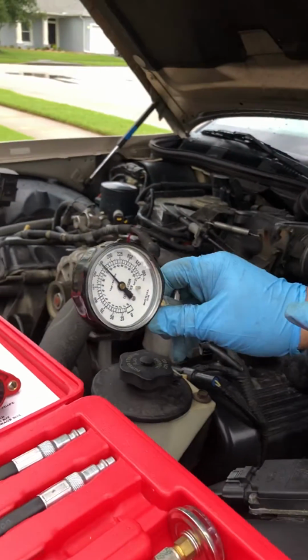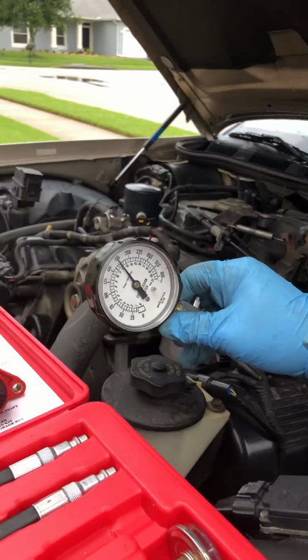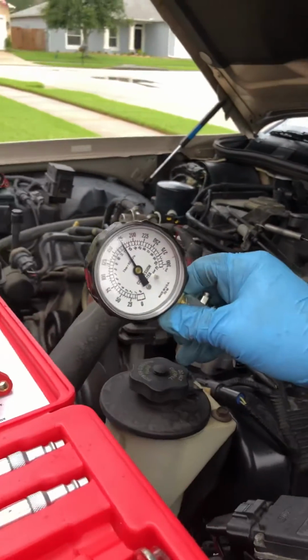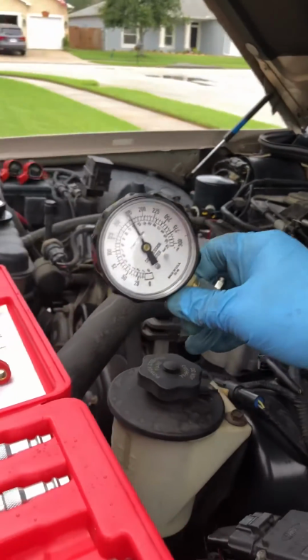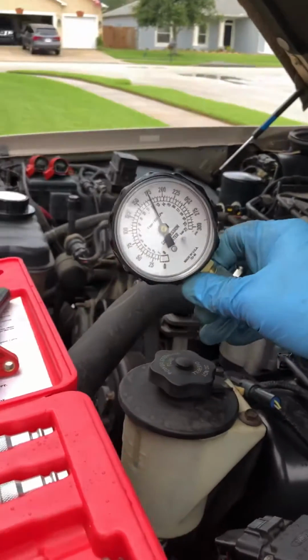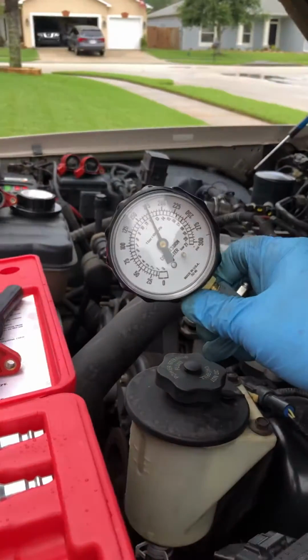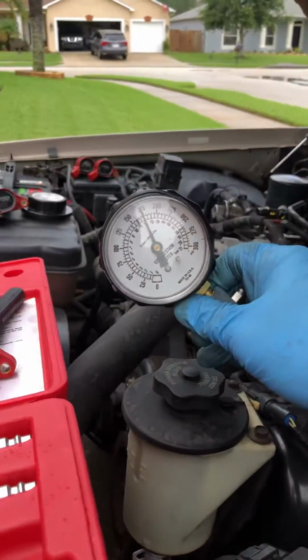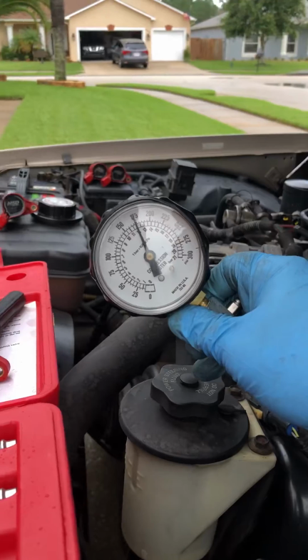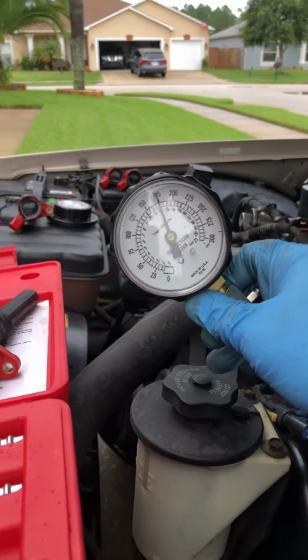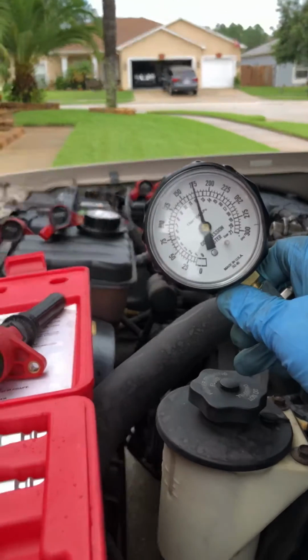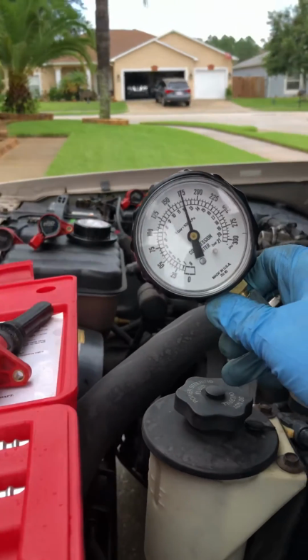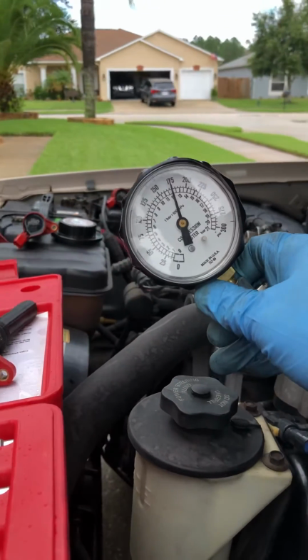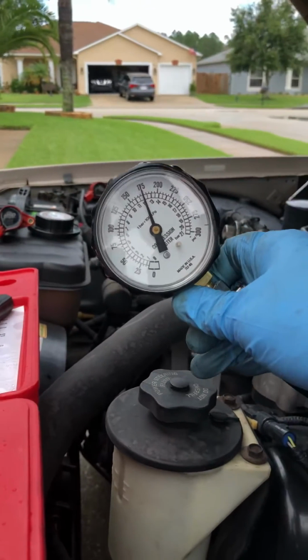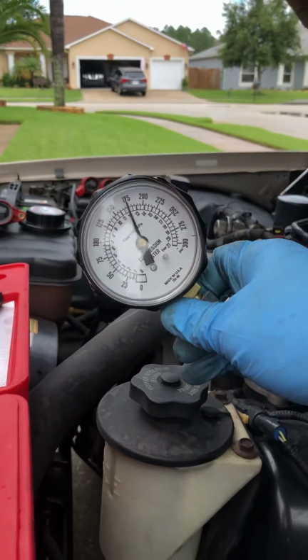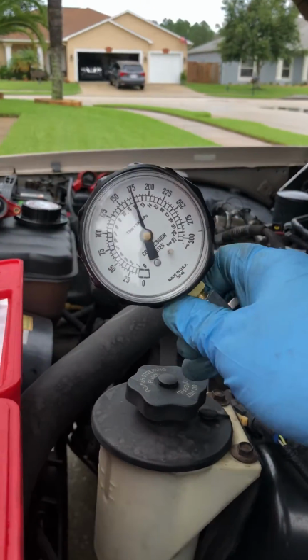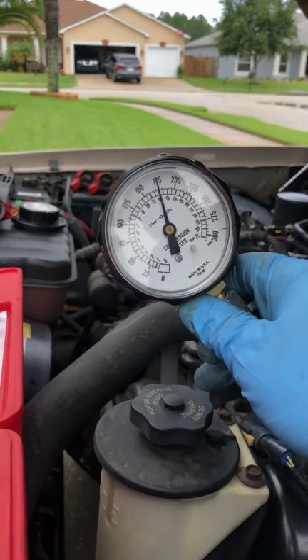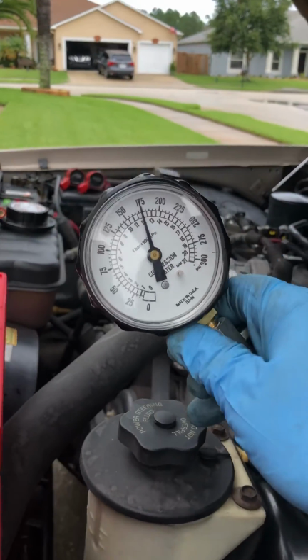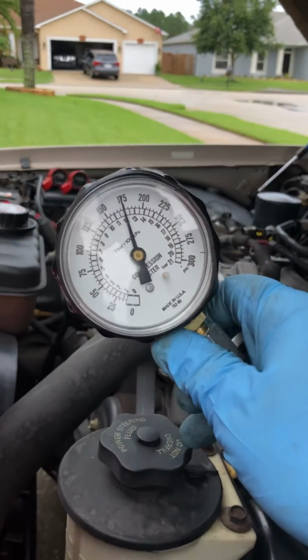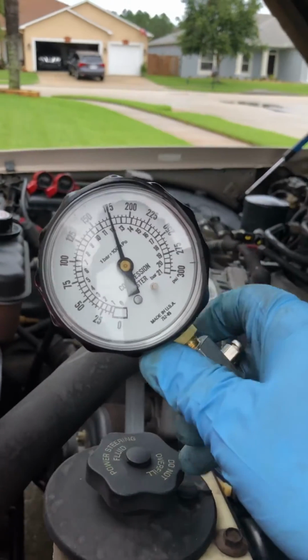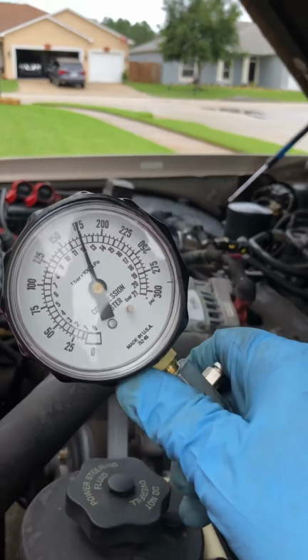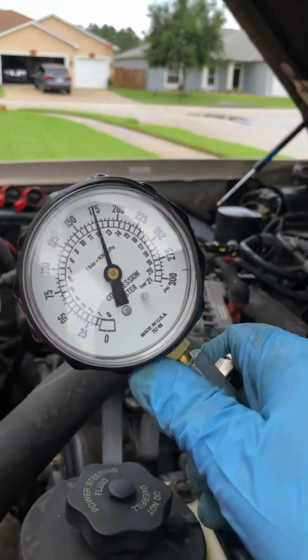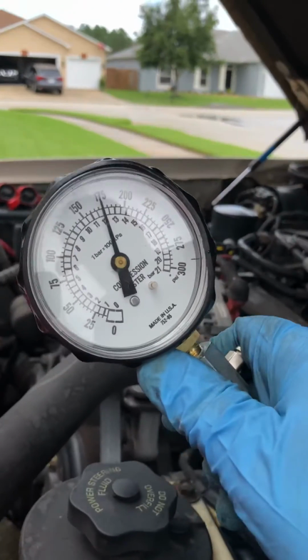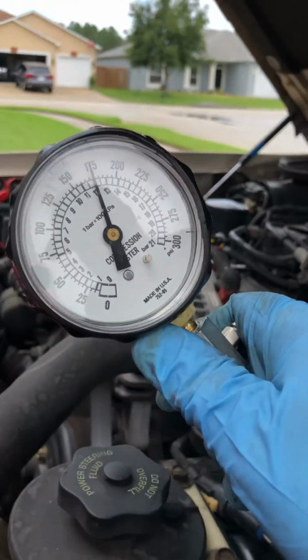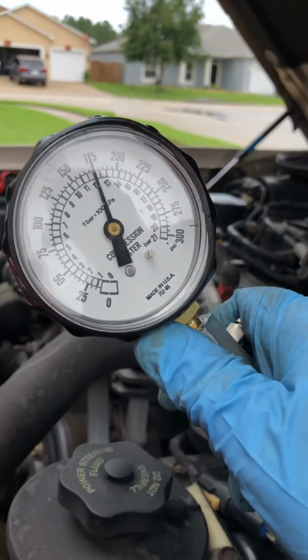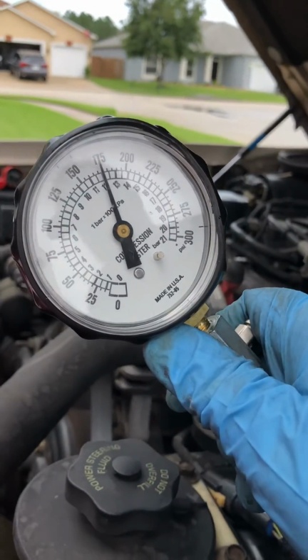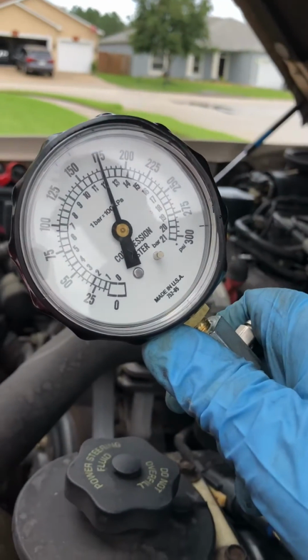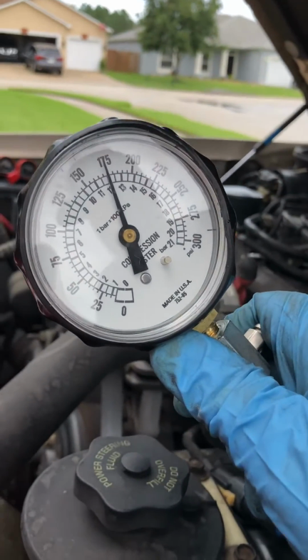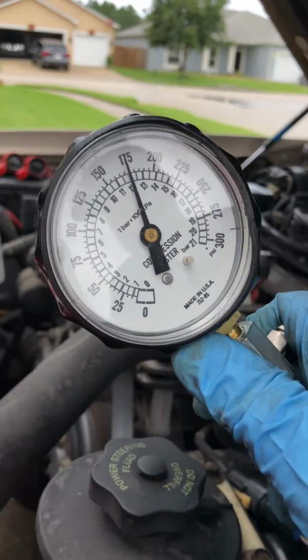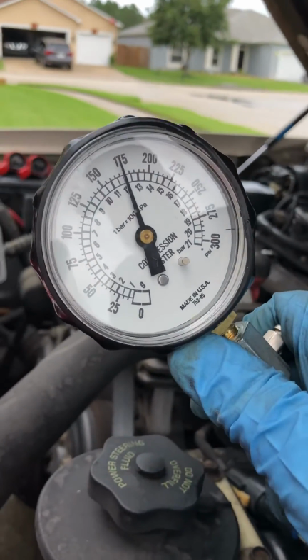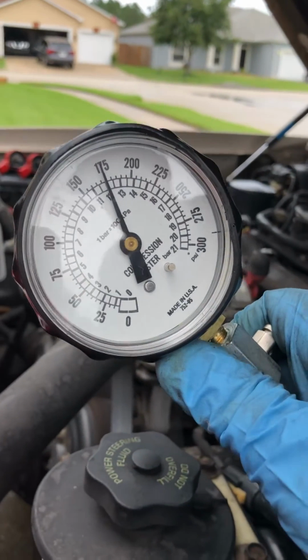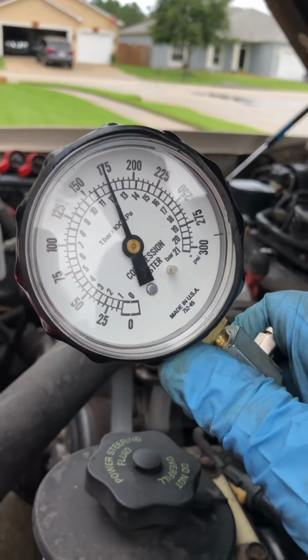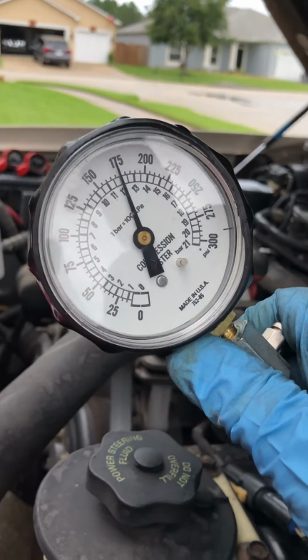Alright folks, you see the gauge reads about 175. That's very good — it indicates that cylinder's in good shape.